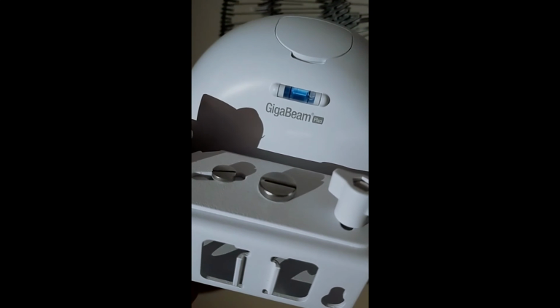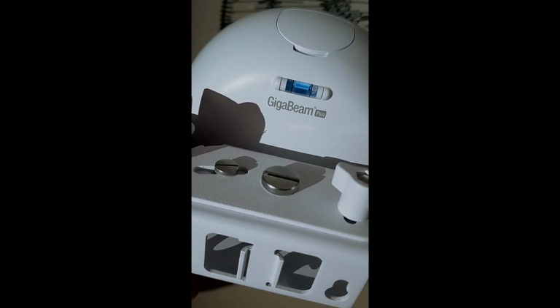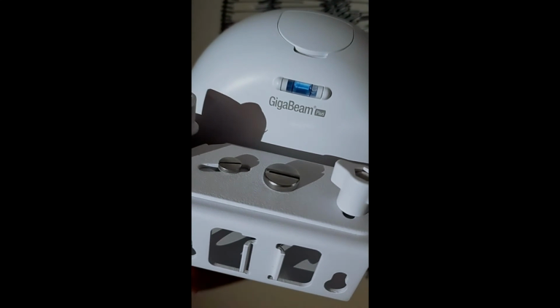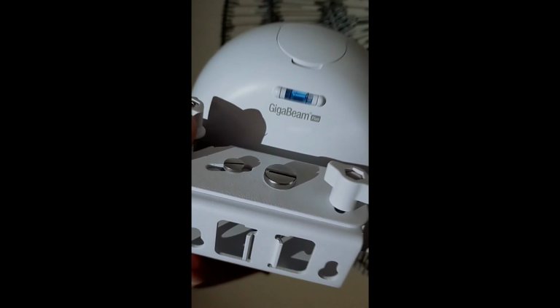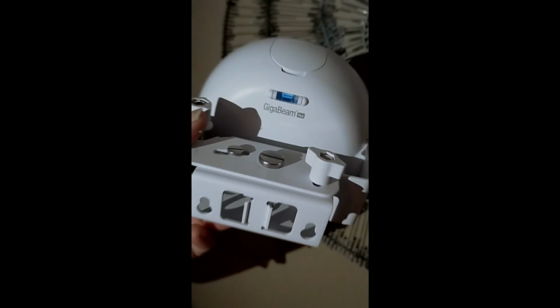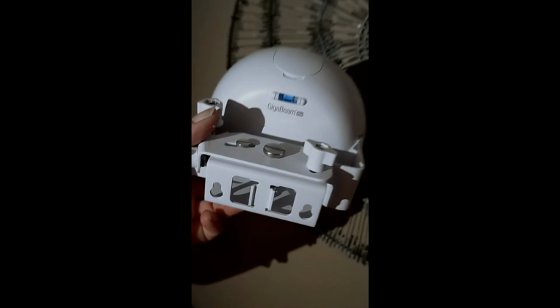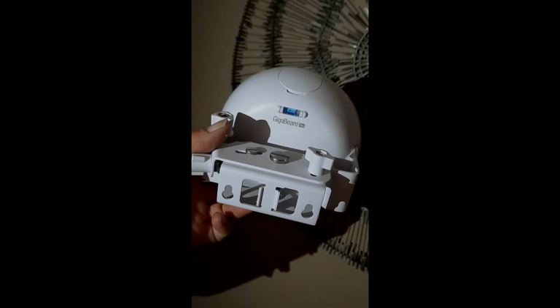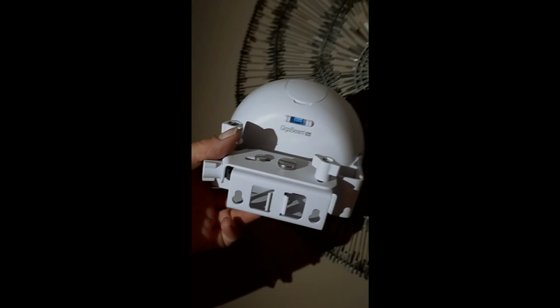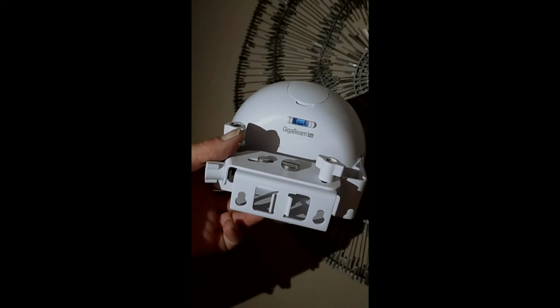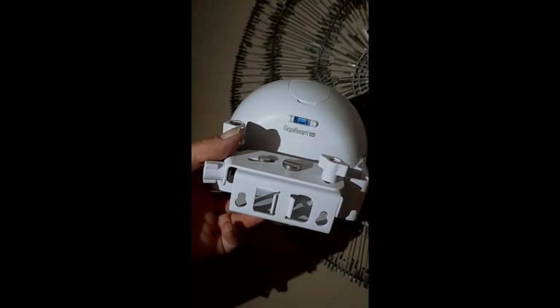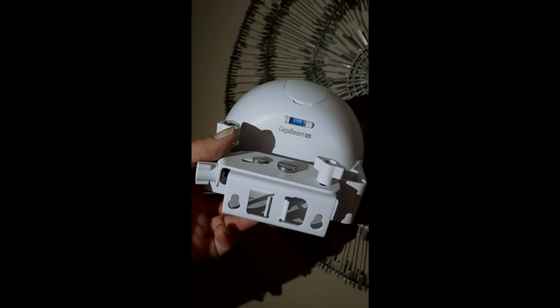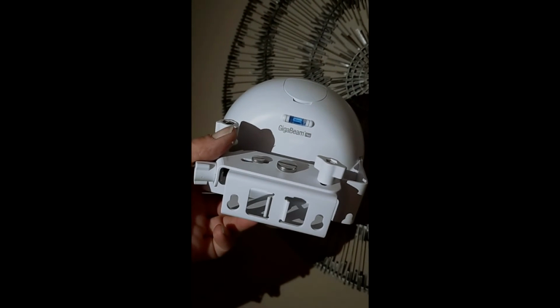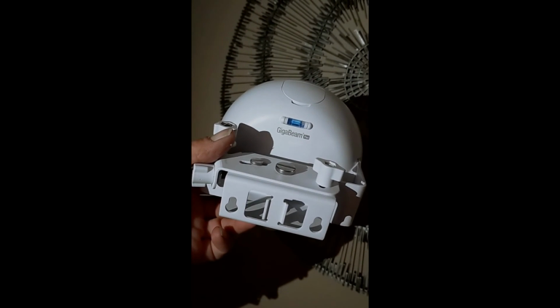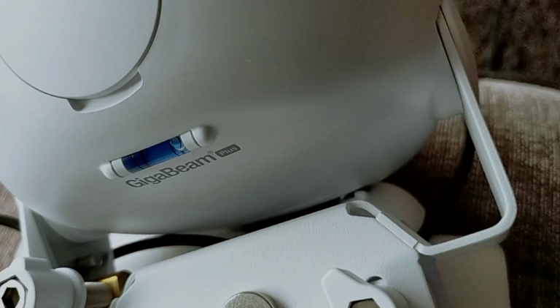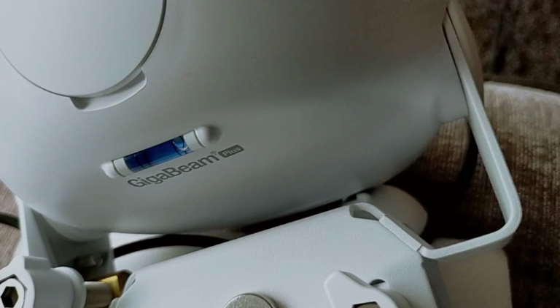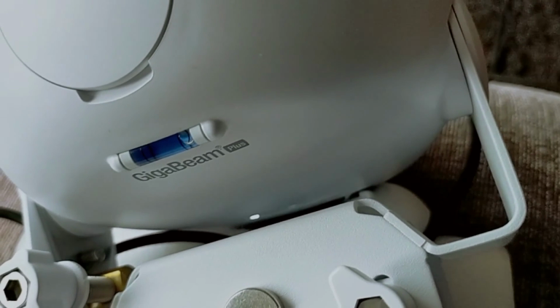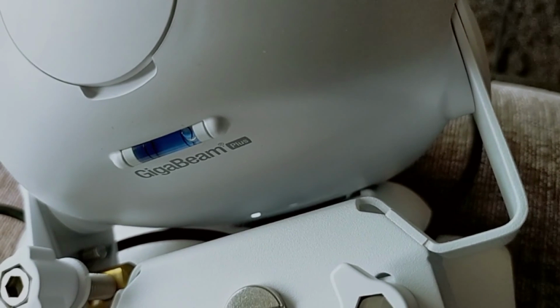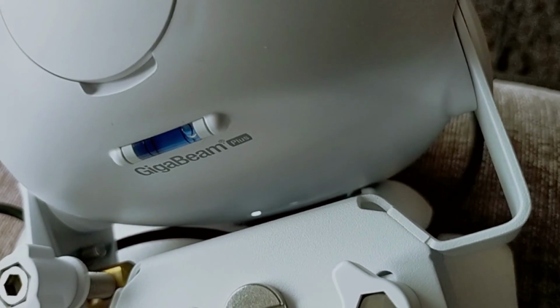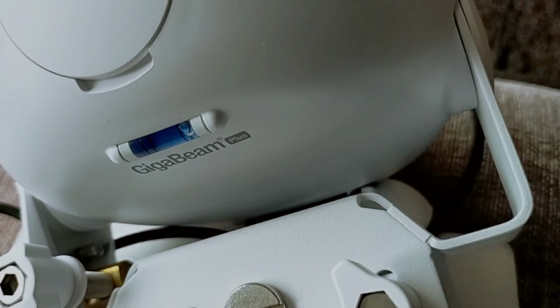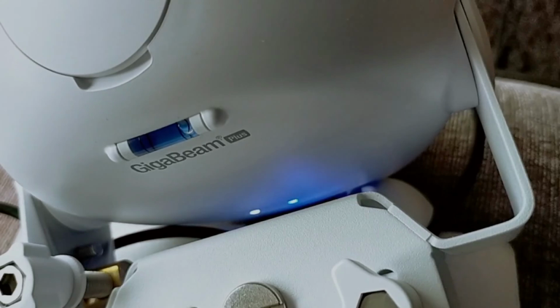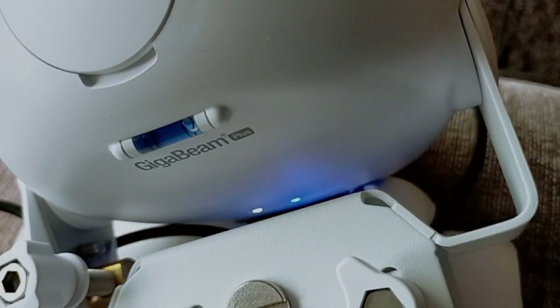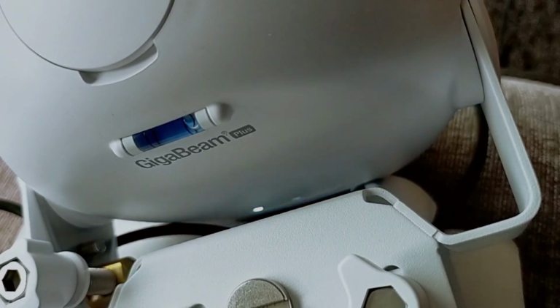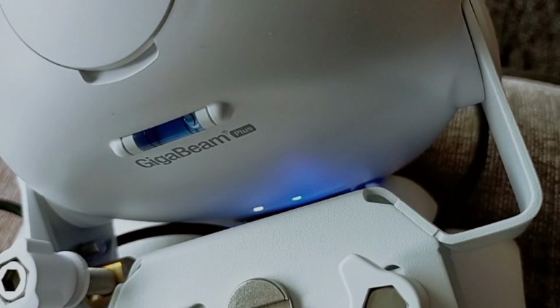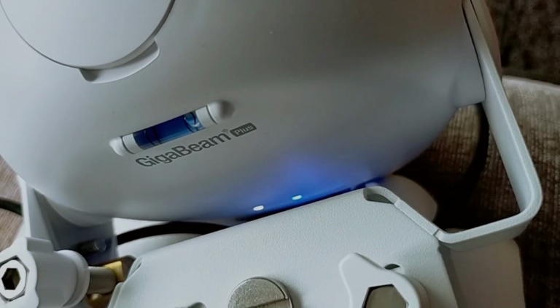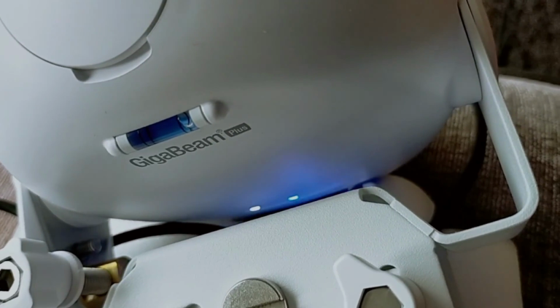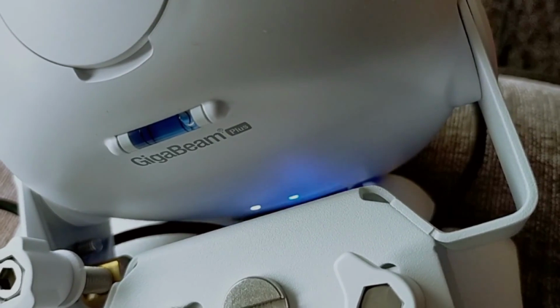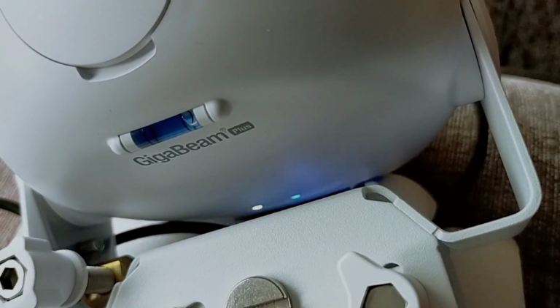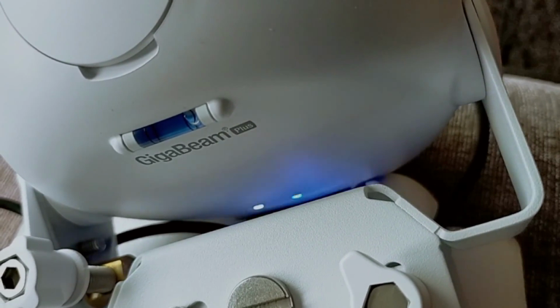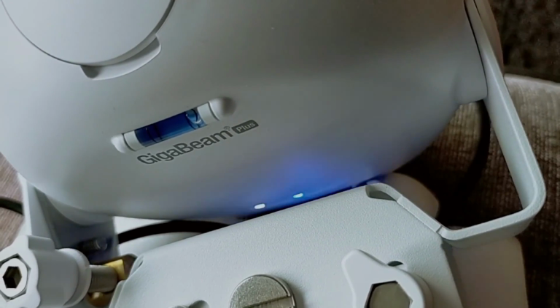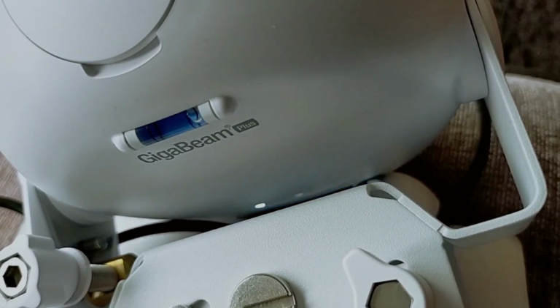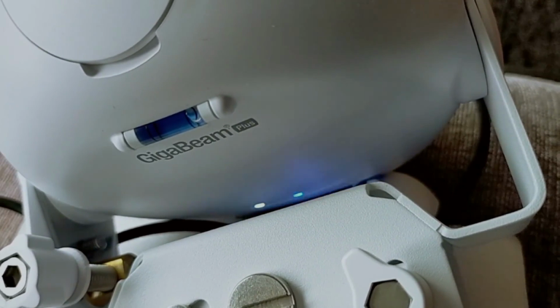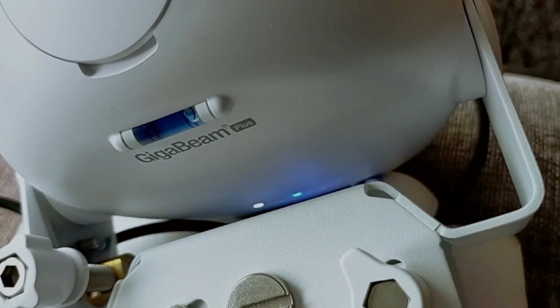Anyway, let's get started. This unit comes as a pair and I'm only holding one up because they're quite heavy. The weight of one of these is about 2.2 pounds and it's made of metal.